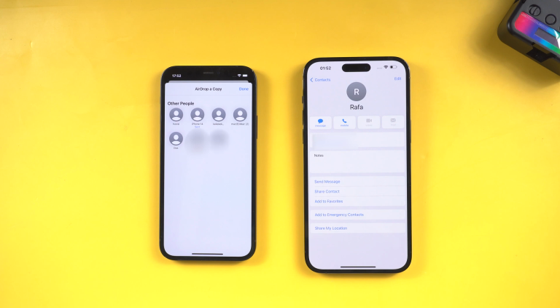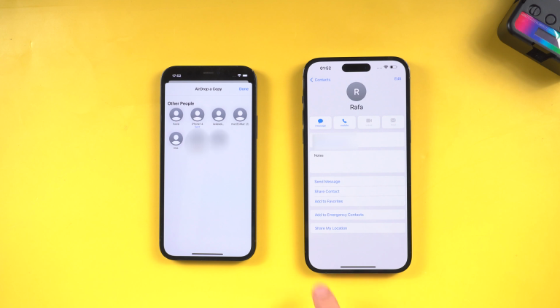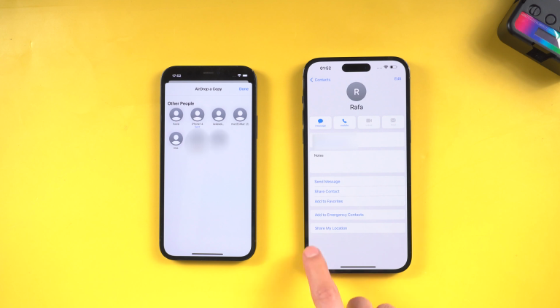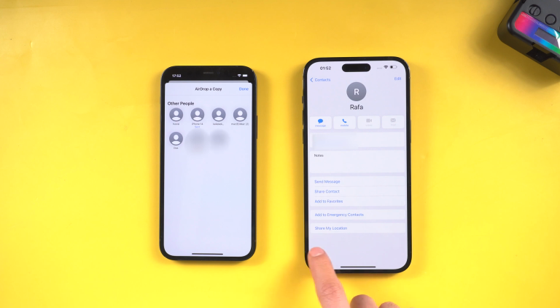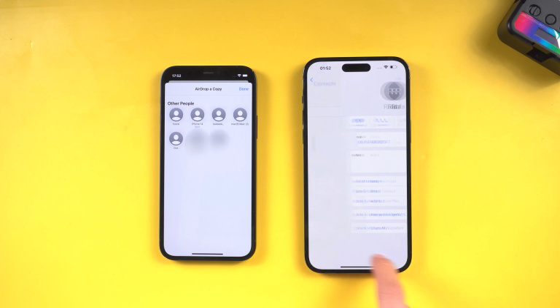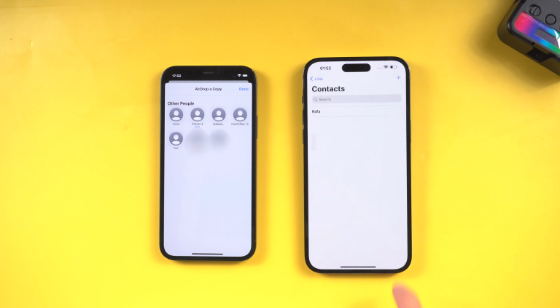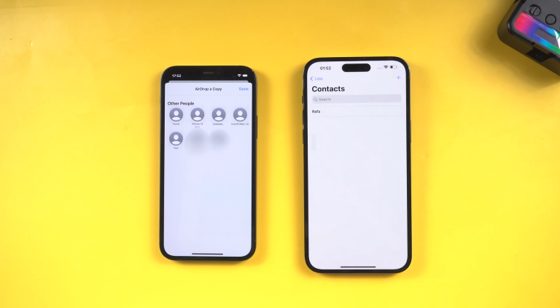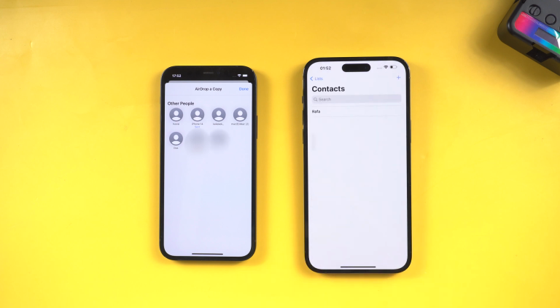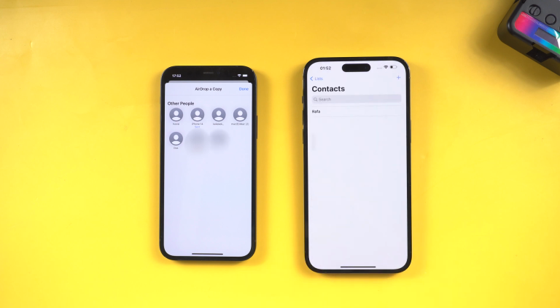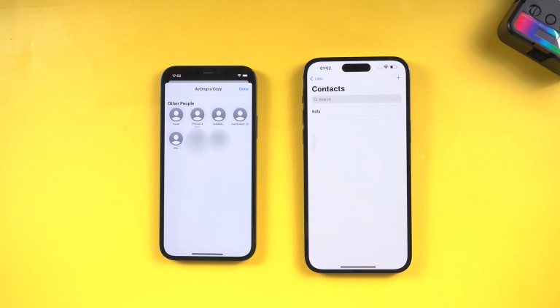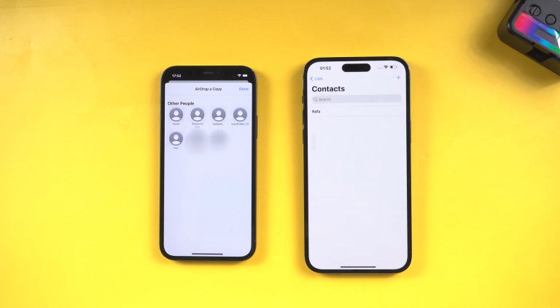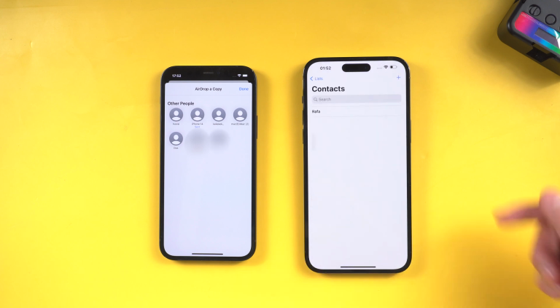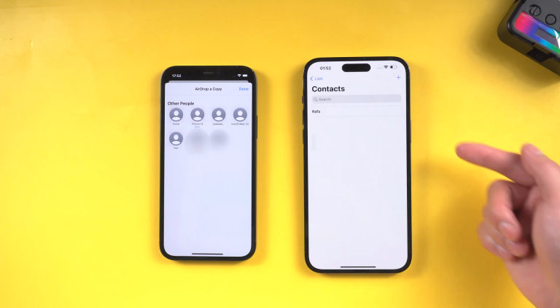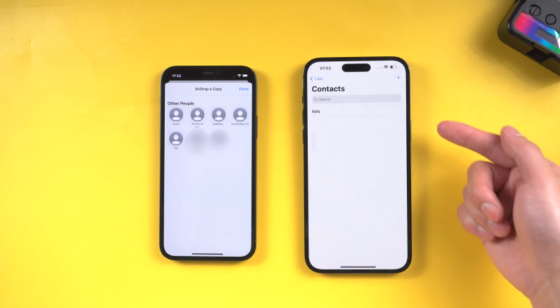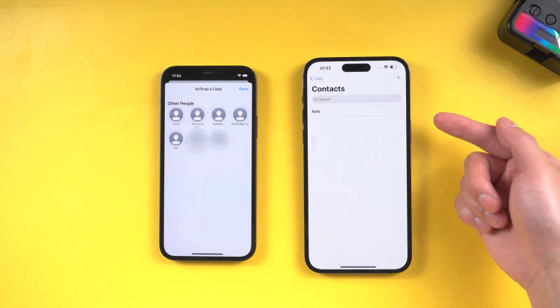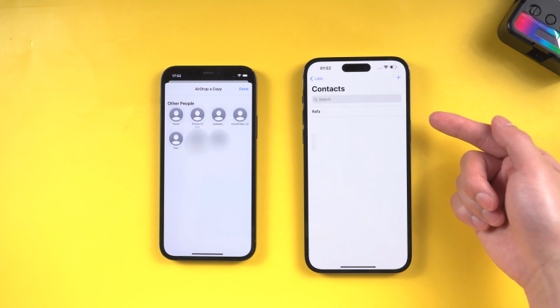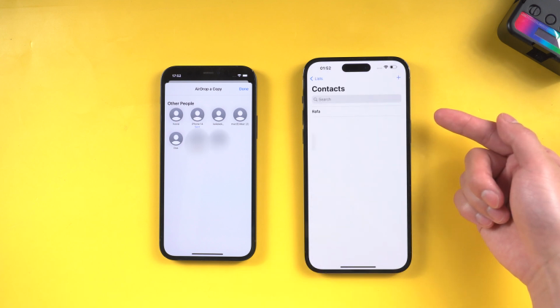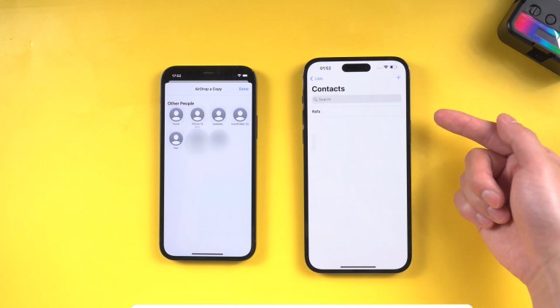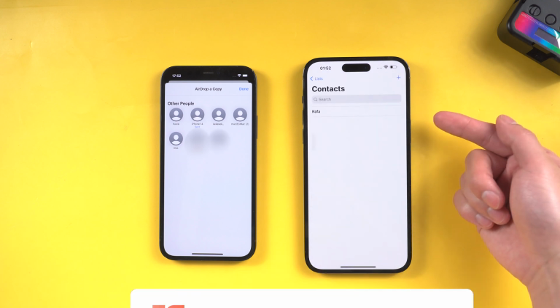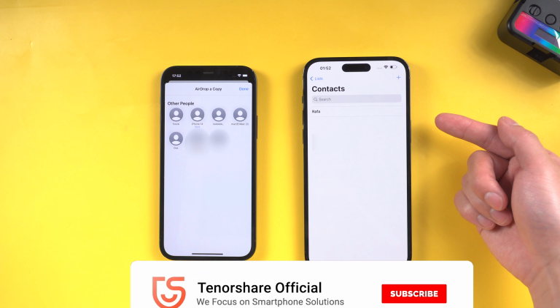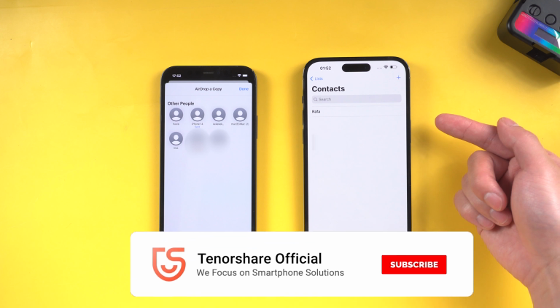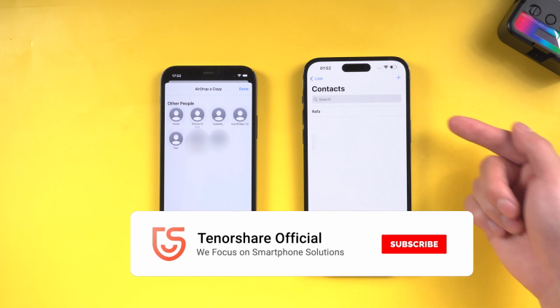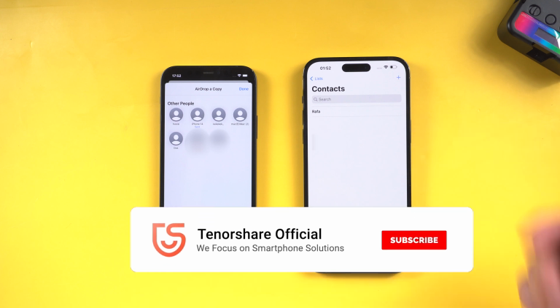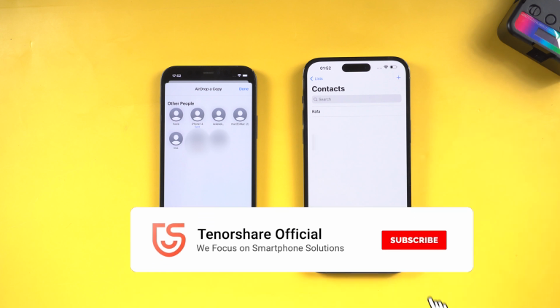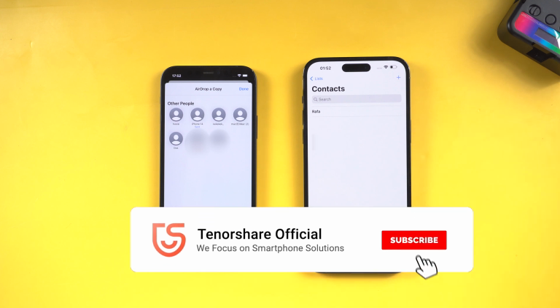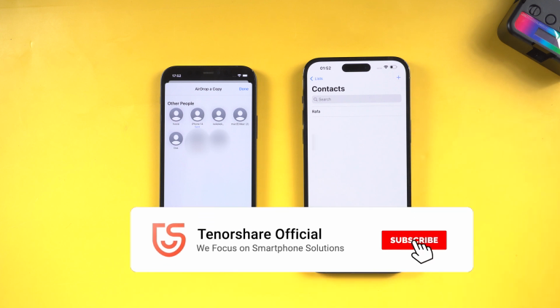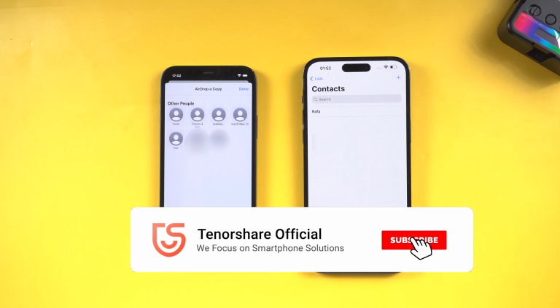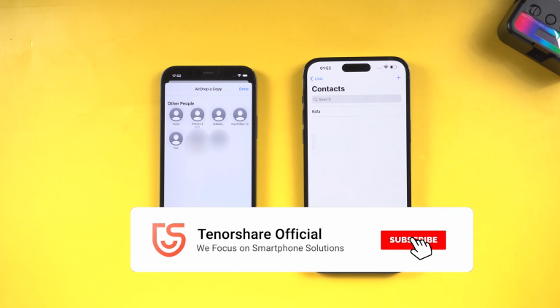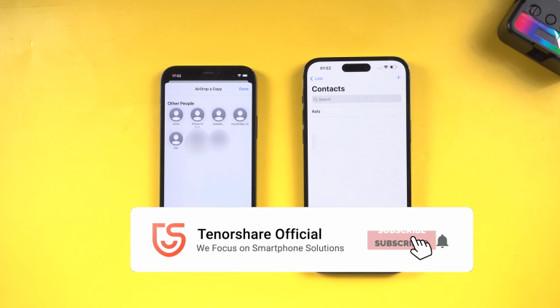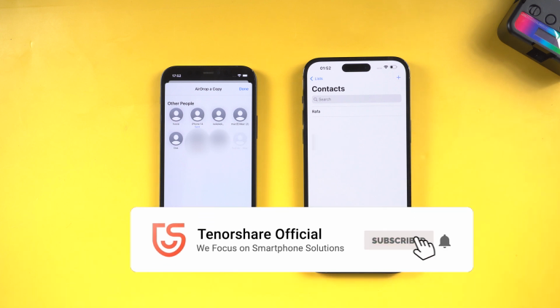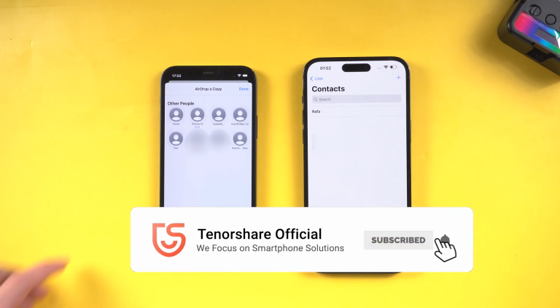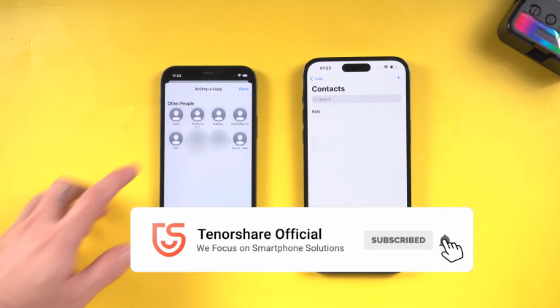Okay, that's today's tutorial. Hope you like it. If you like this video, you can subscribe to us and stay tuned for our next videos.